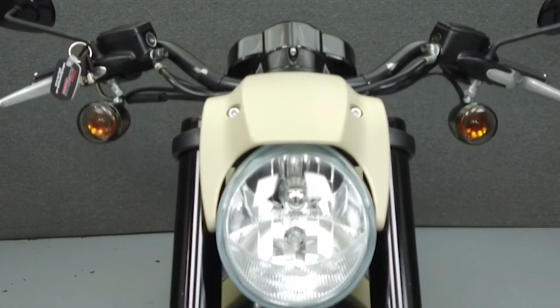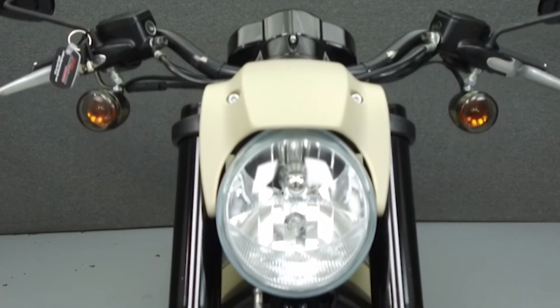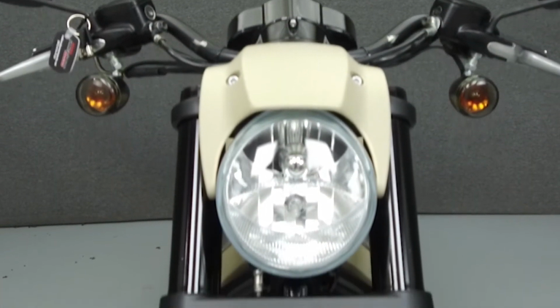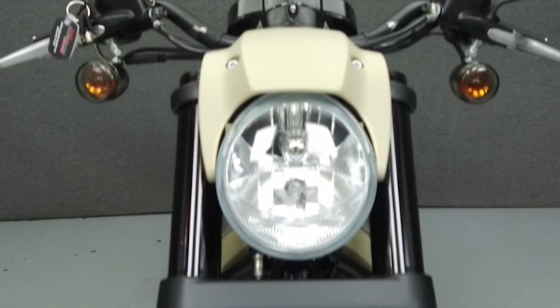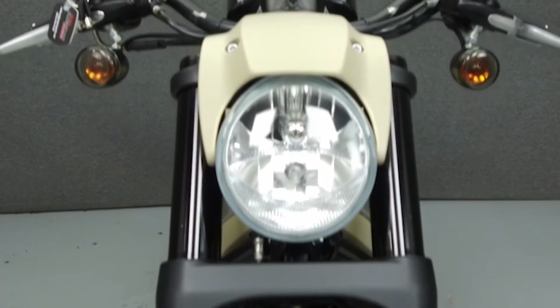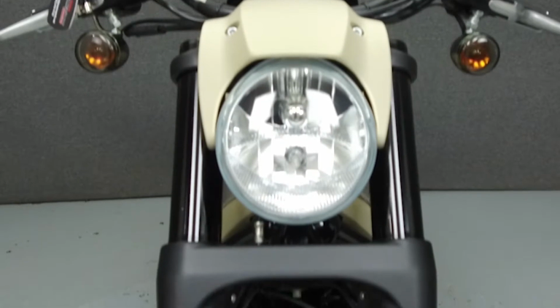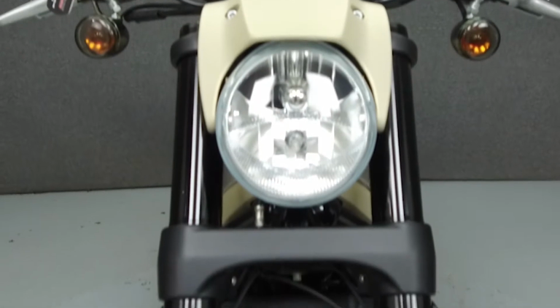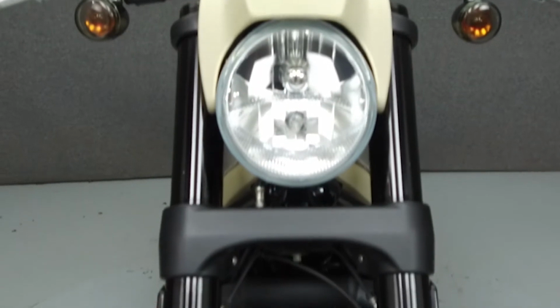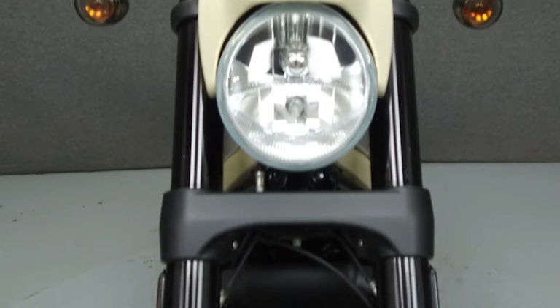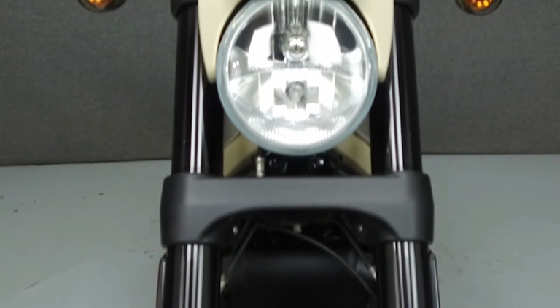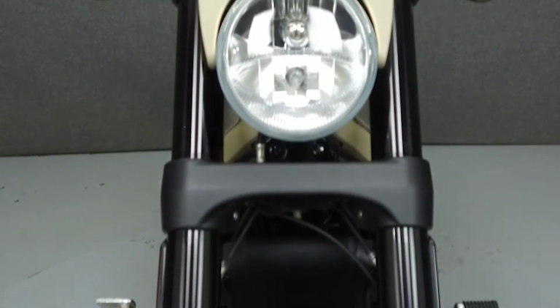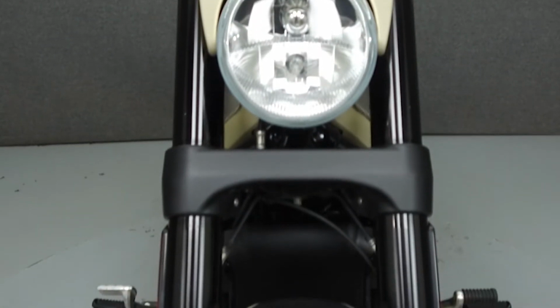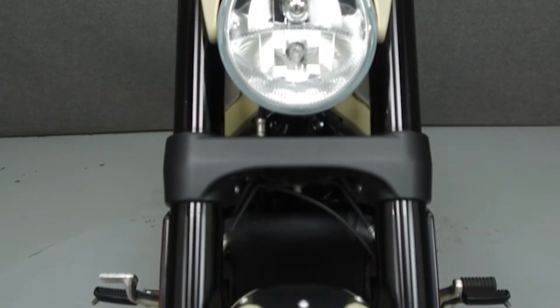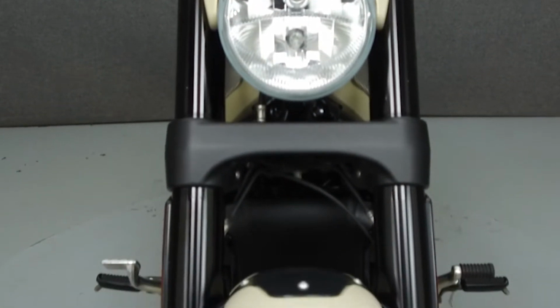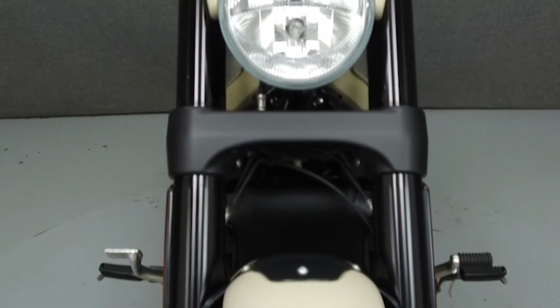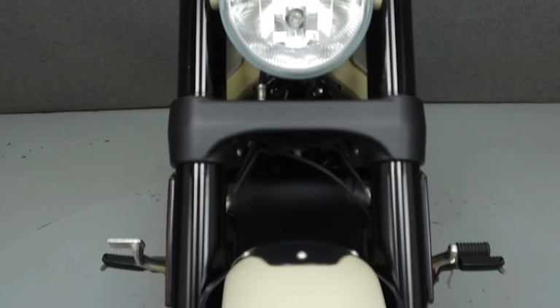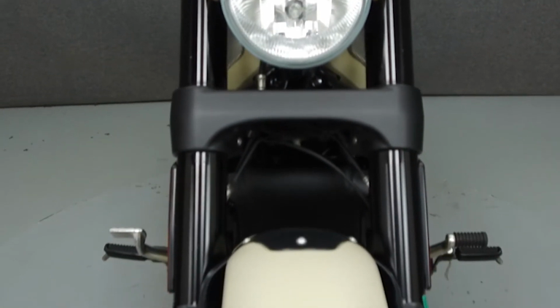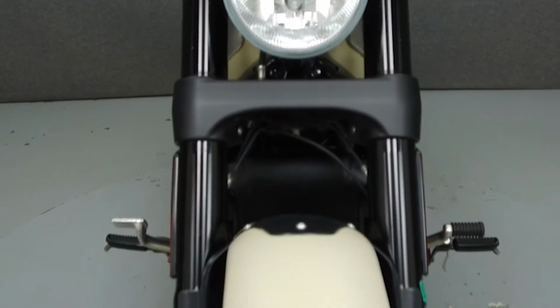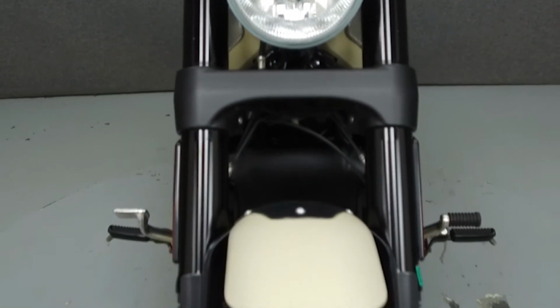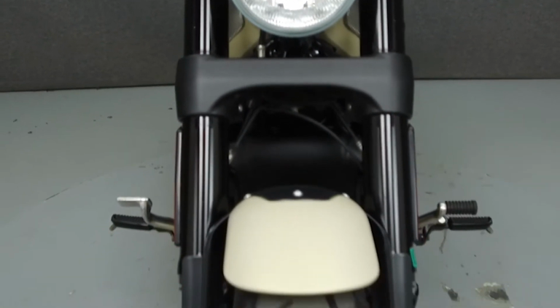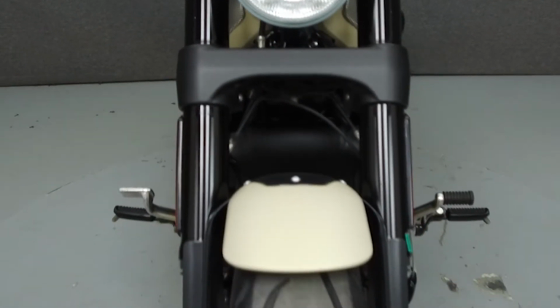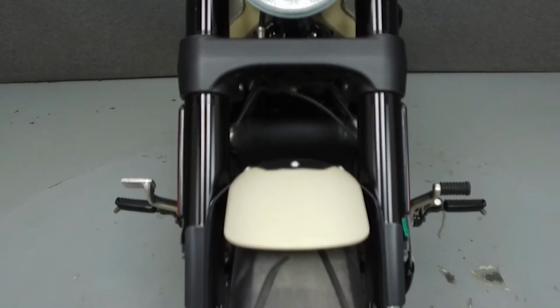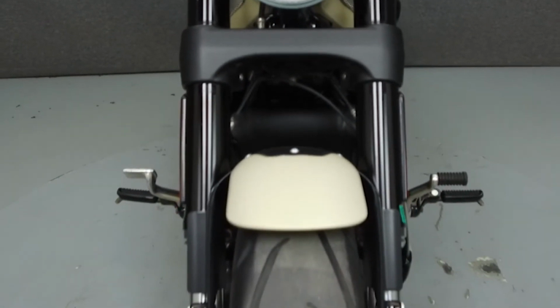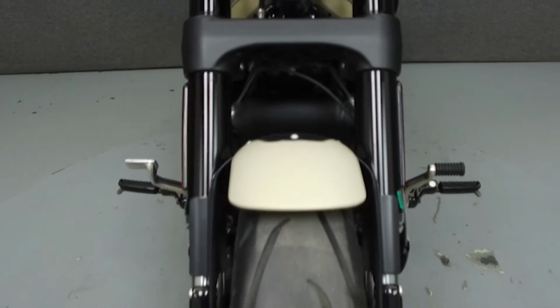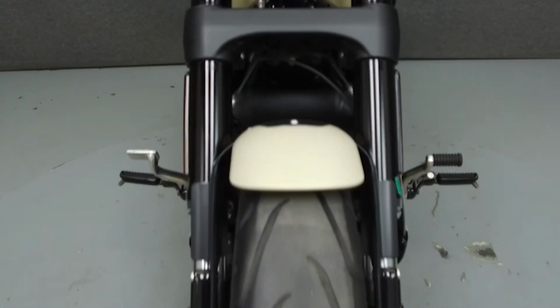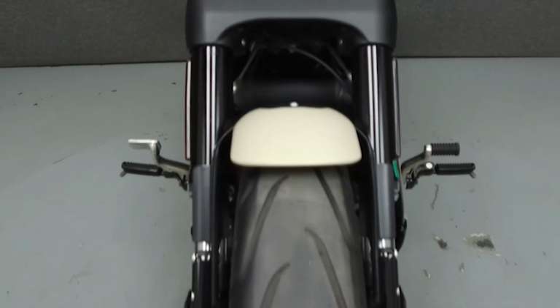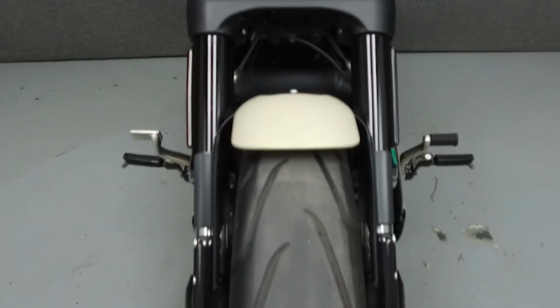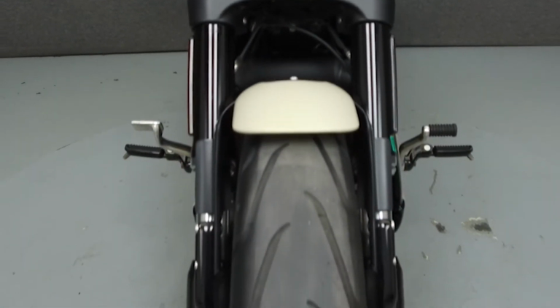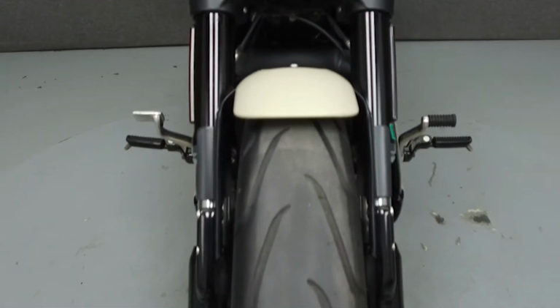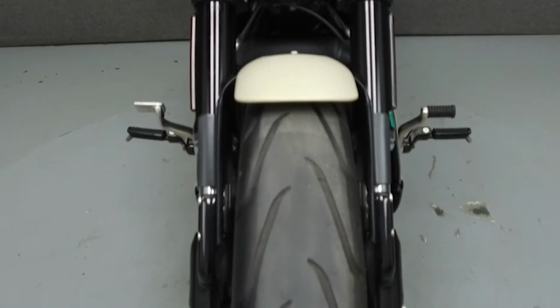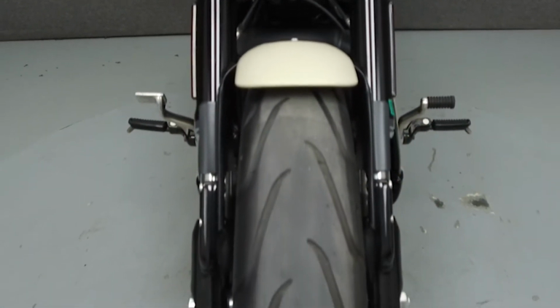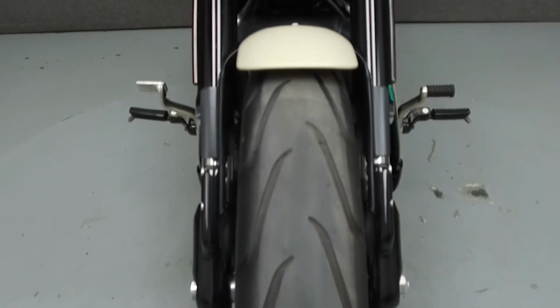This bike comes equipped with ABS. It has been upgraded with a luggage rack and heated grips.